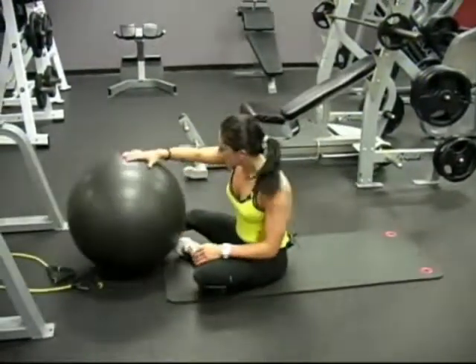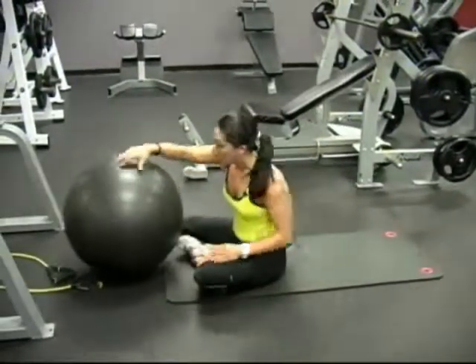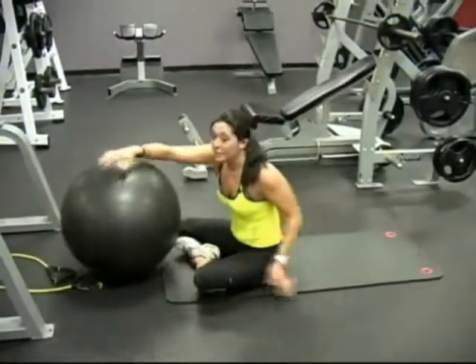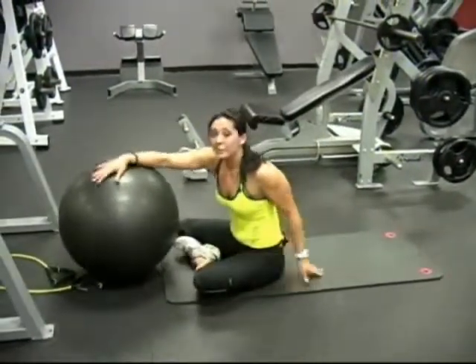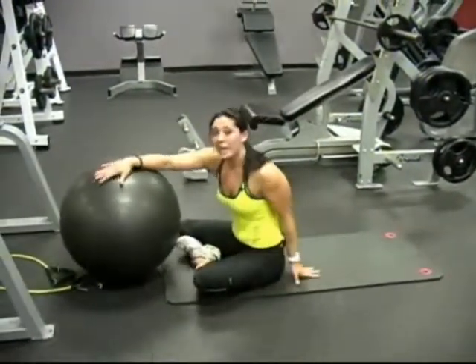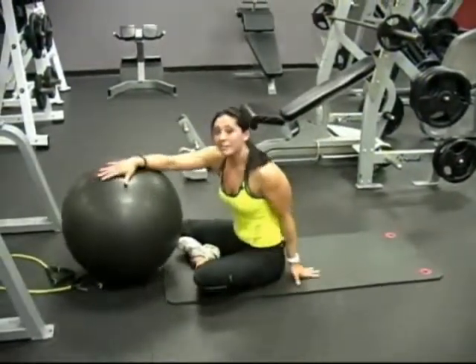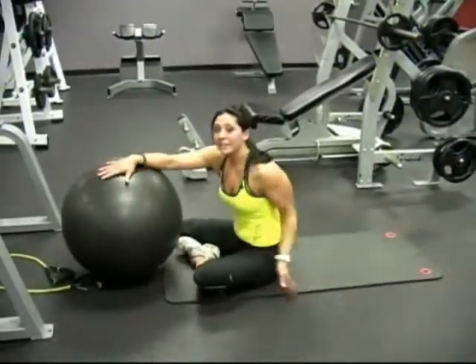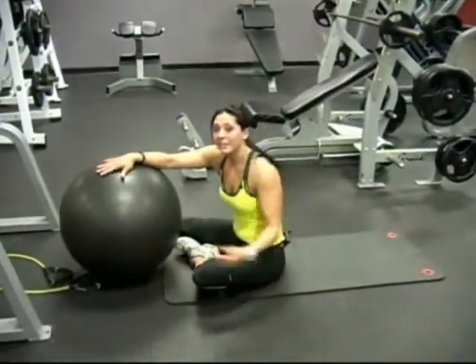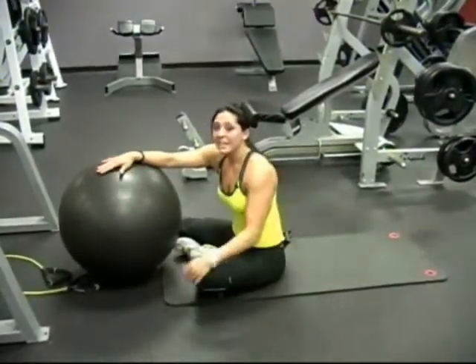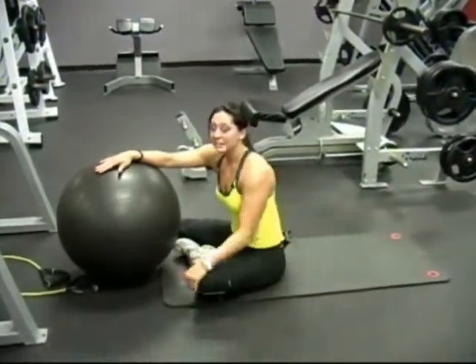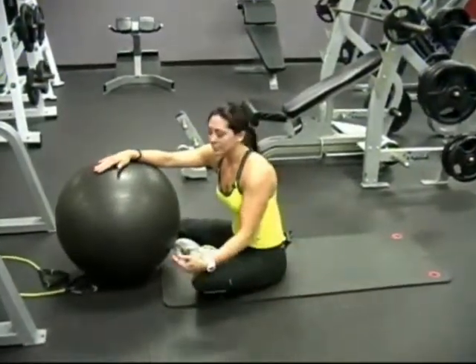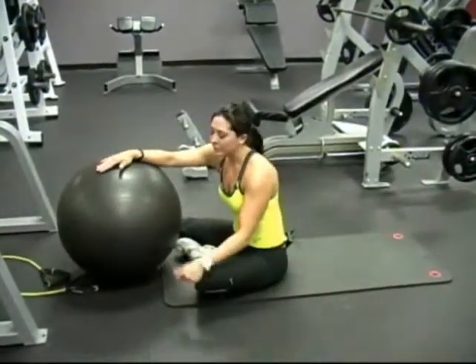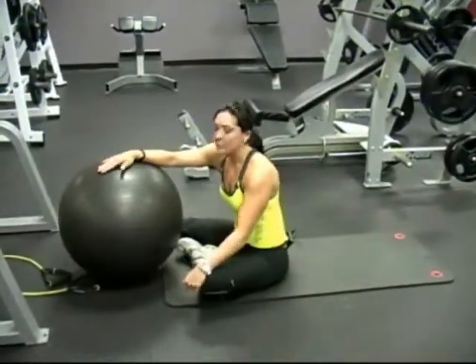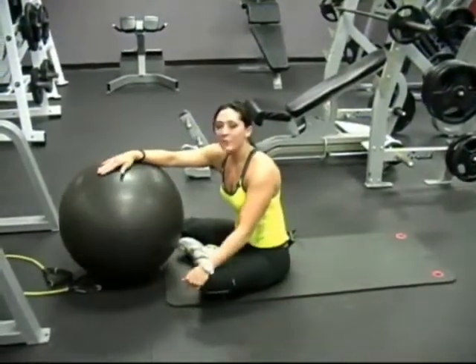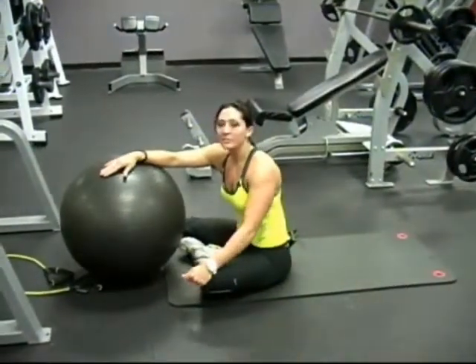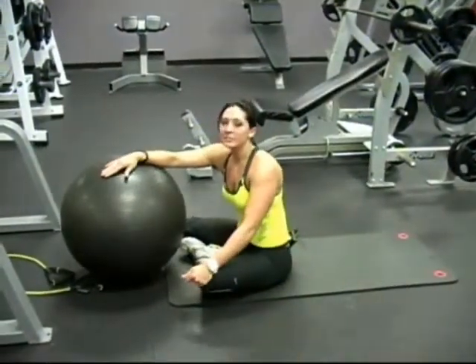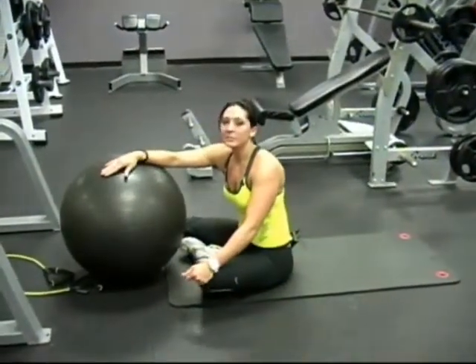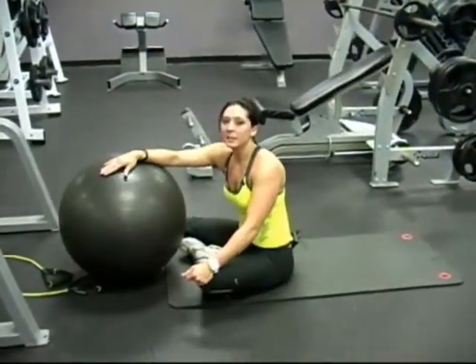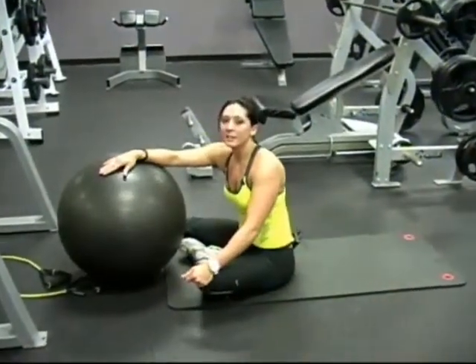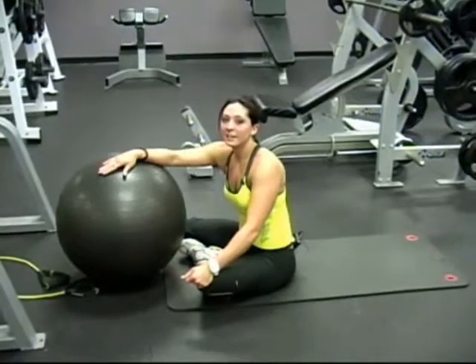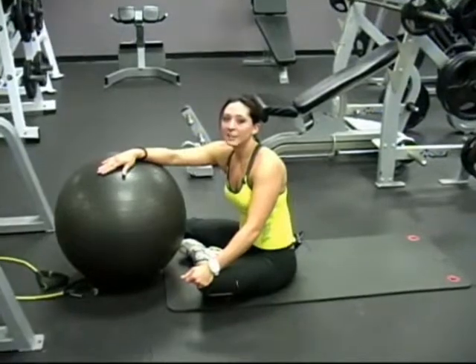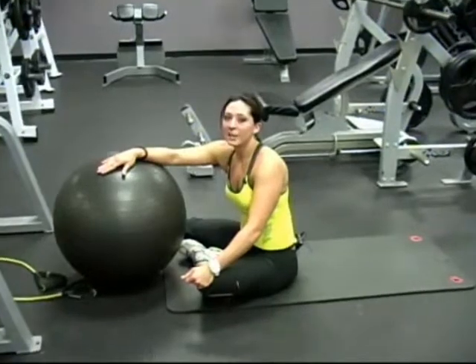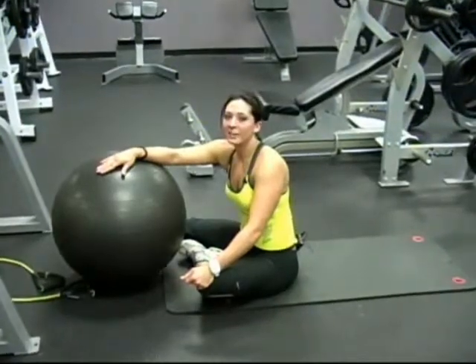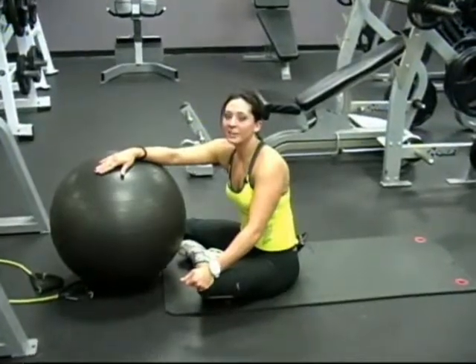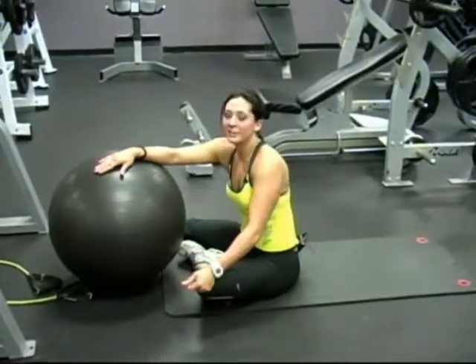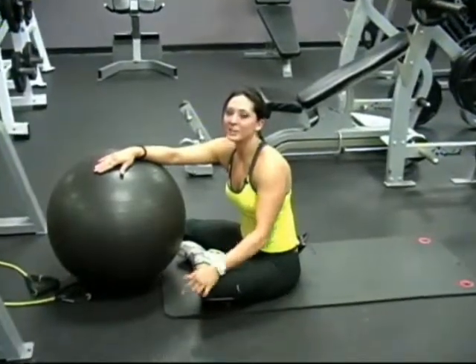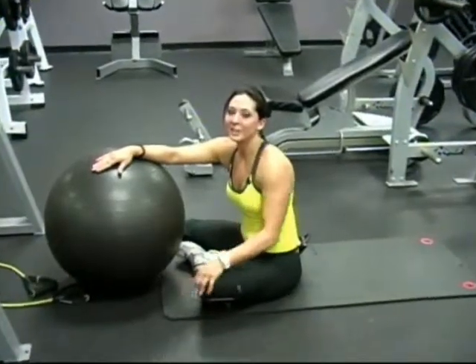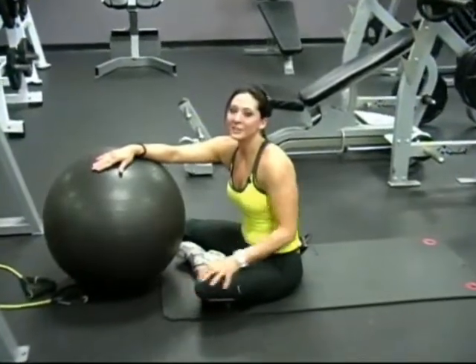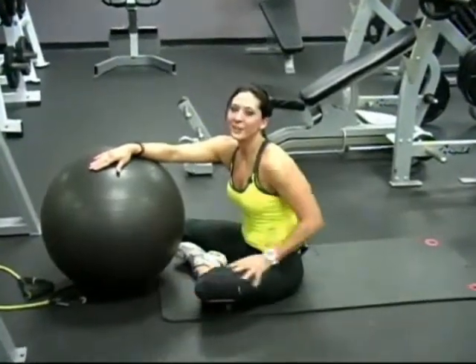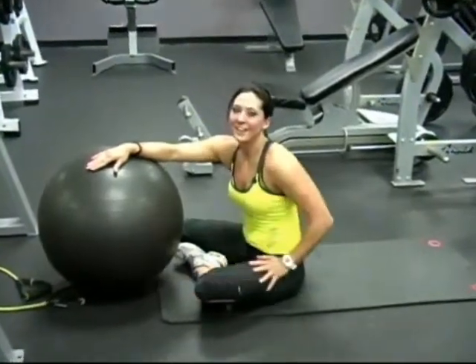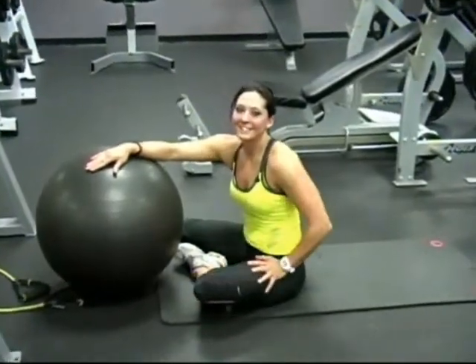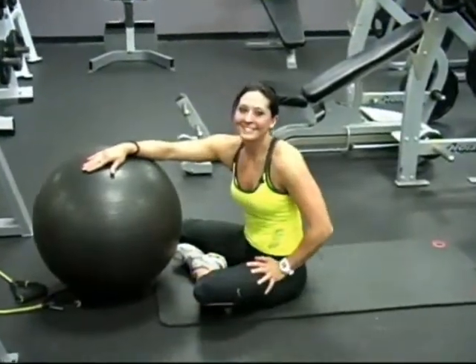So if you have a stability ball, resistance band, and a dumbbell, you can get a great glute workout.